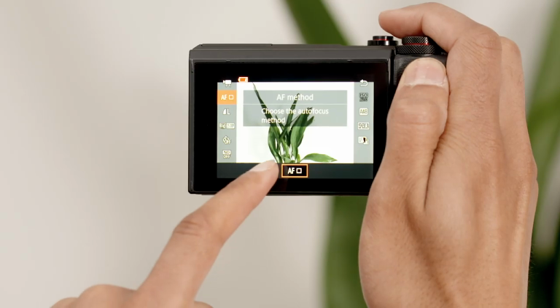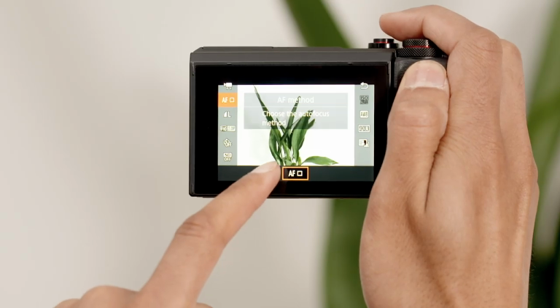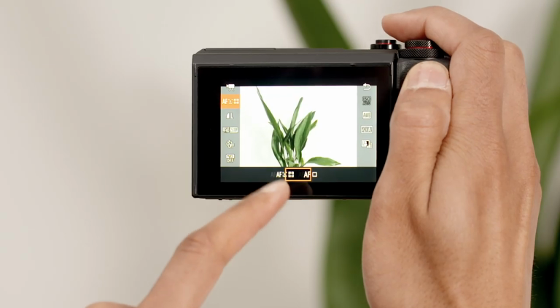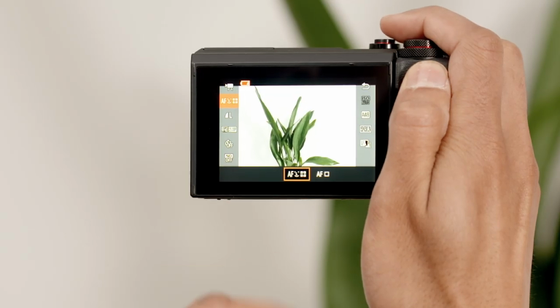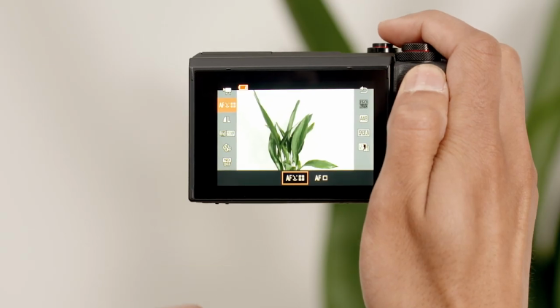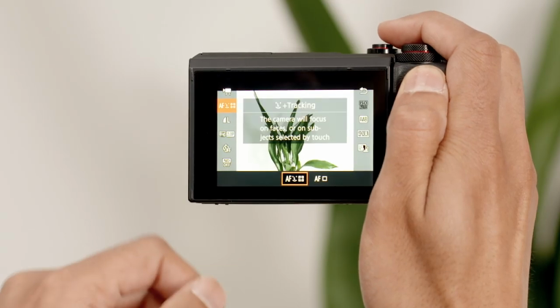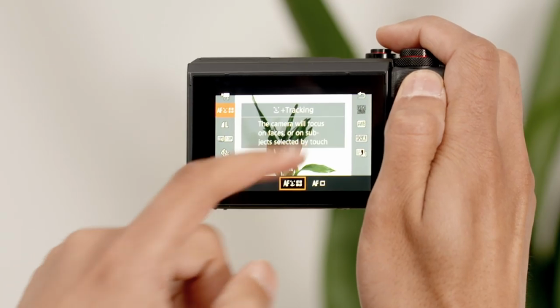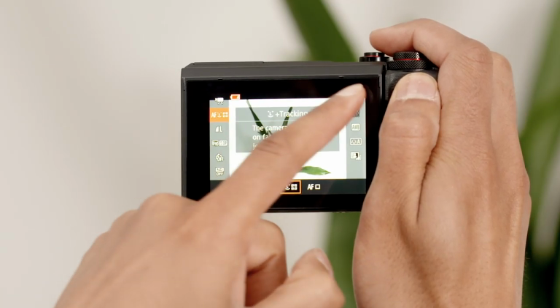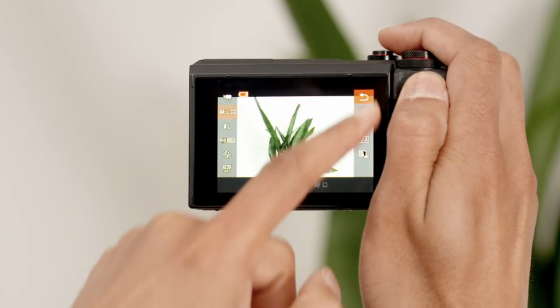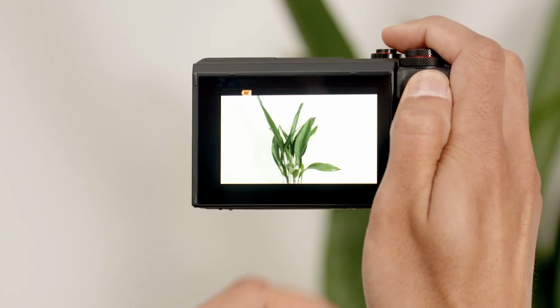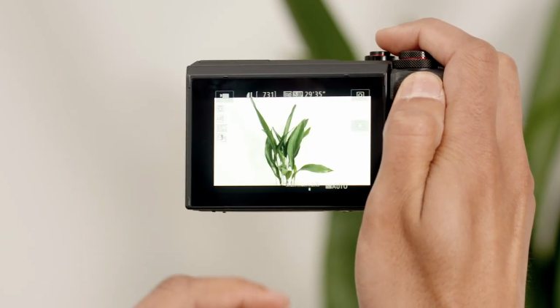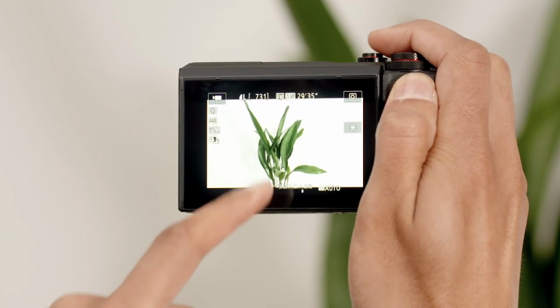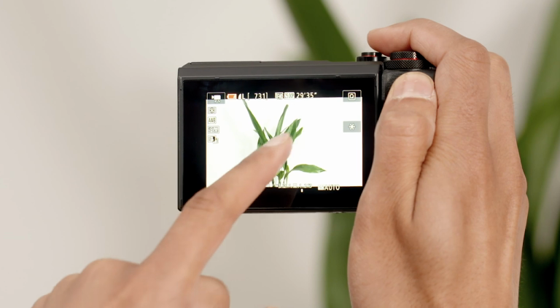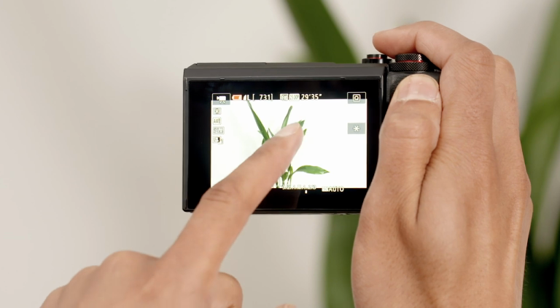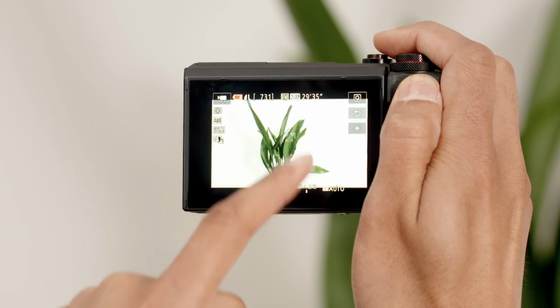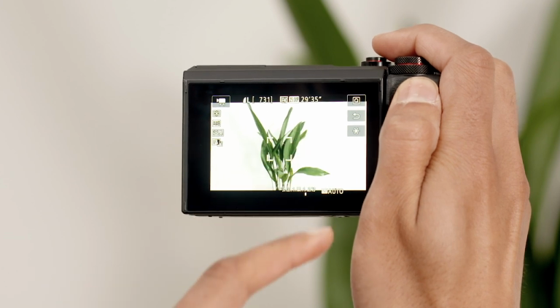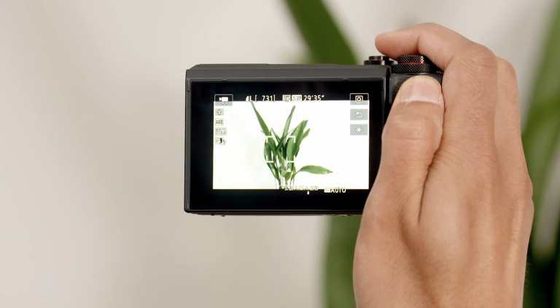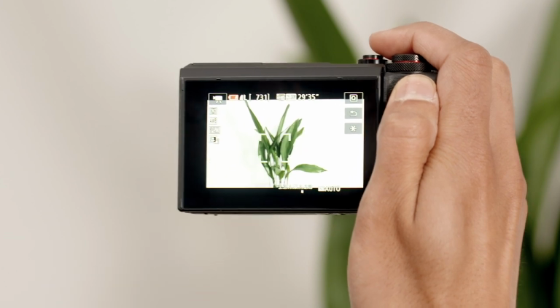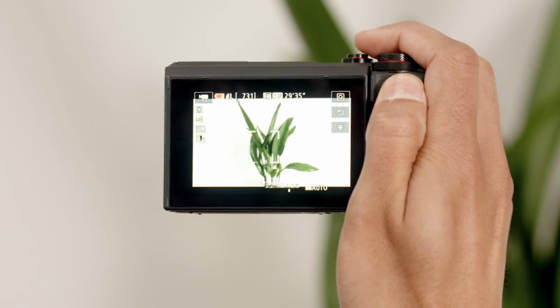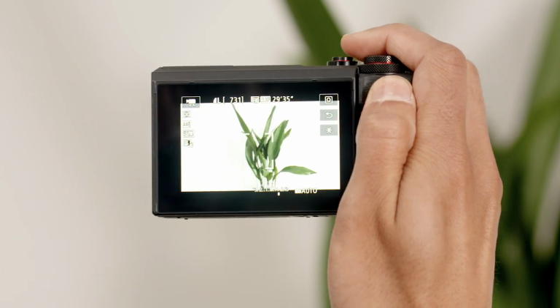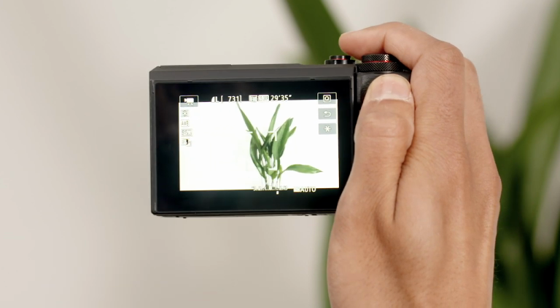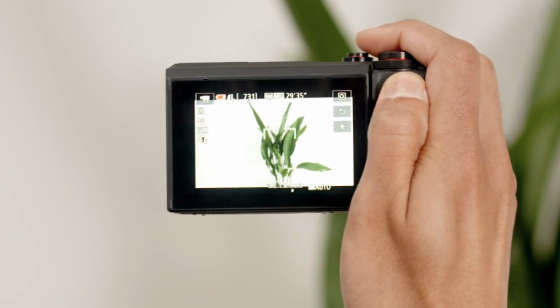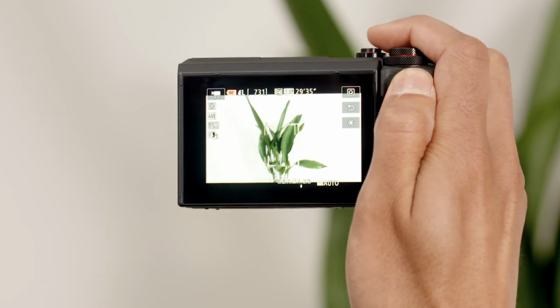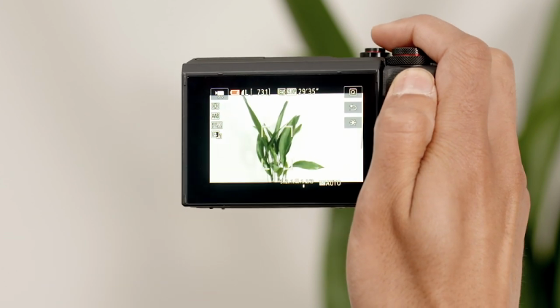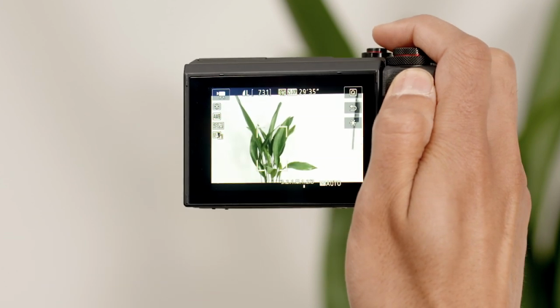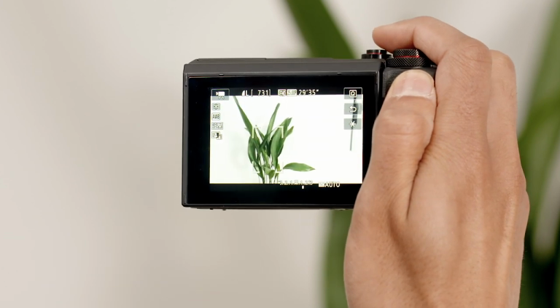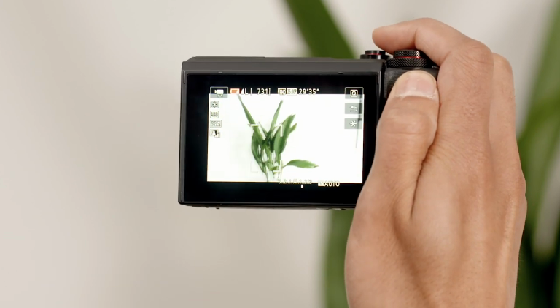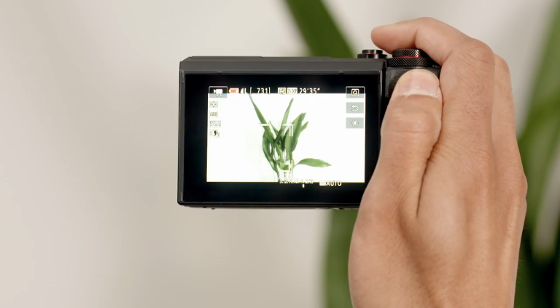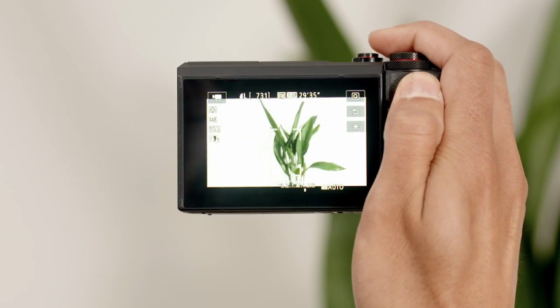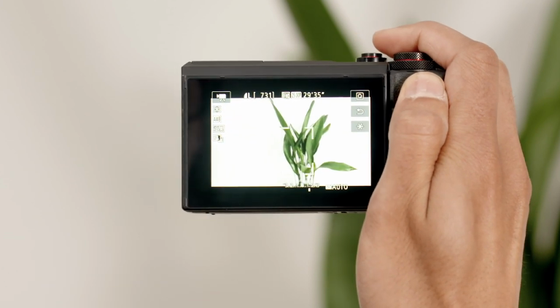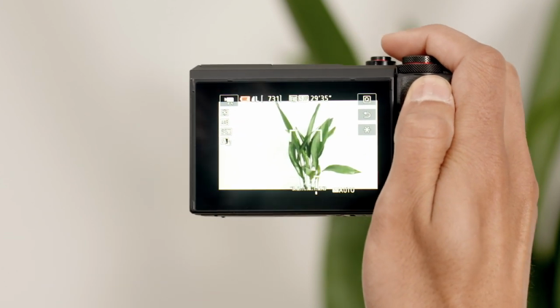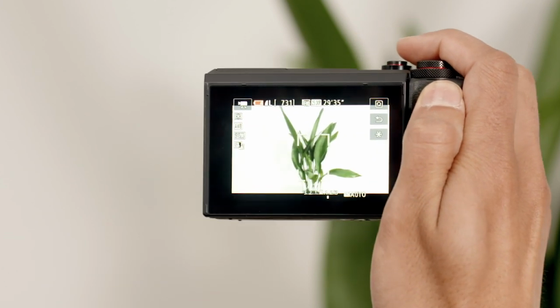Autofocus and face detection is another great feature to ensure that the camera will automatically keep focused on the person or object you are shooting.